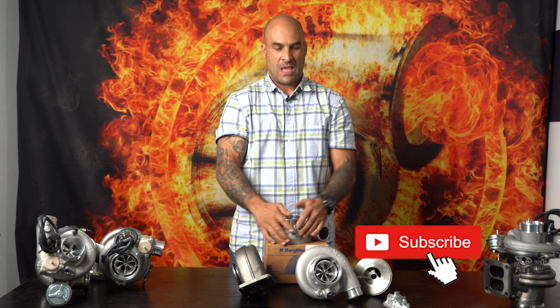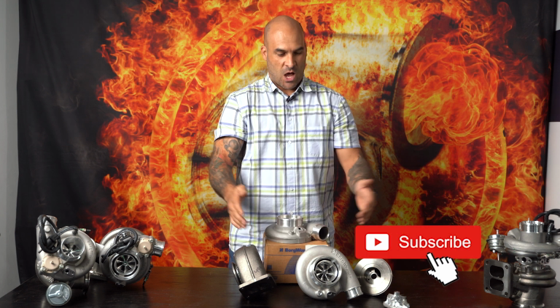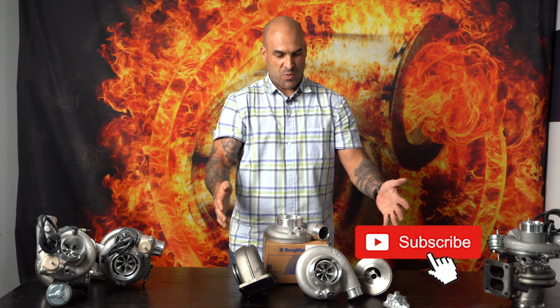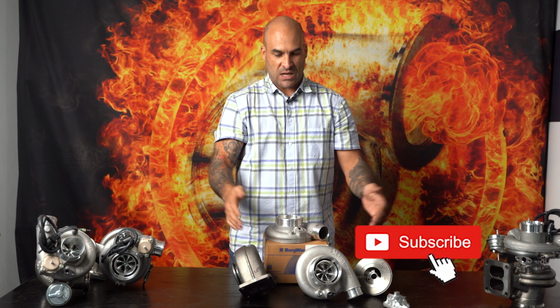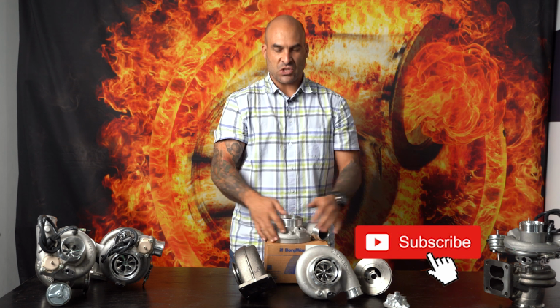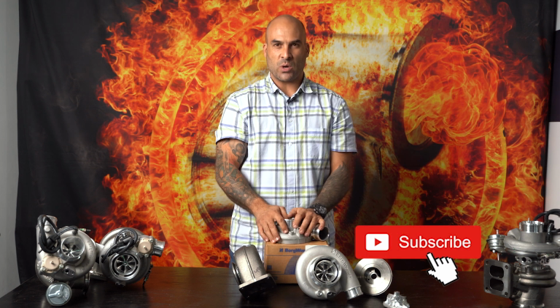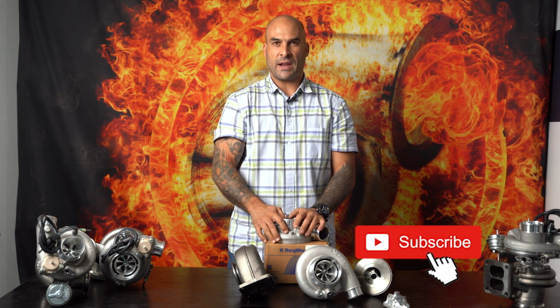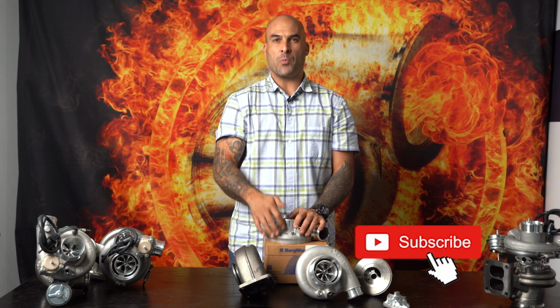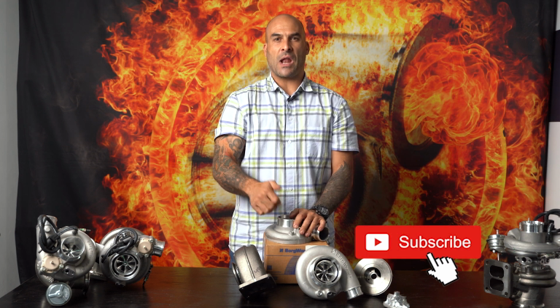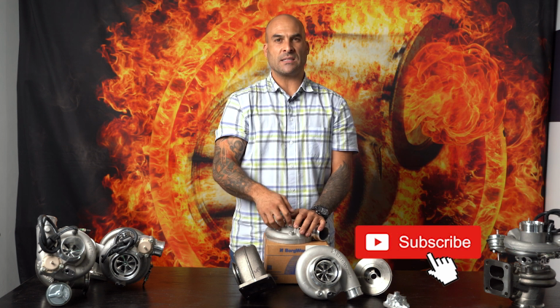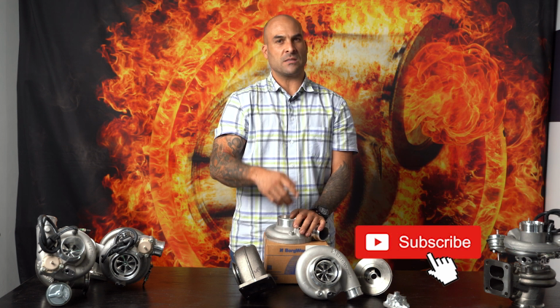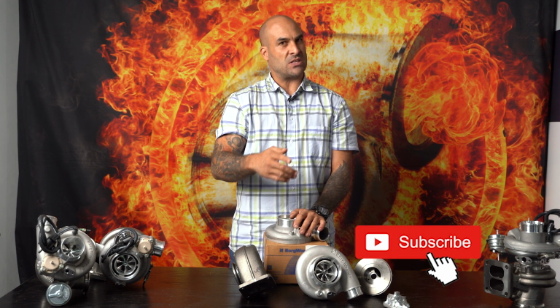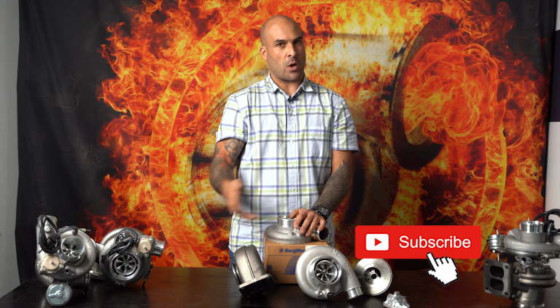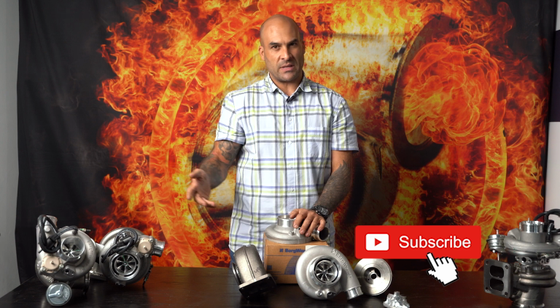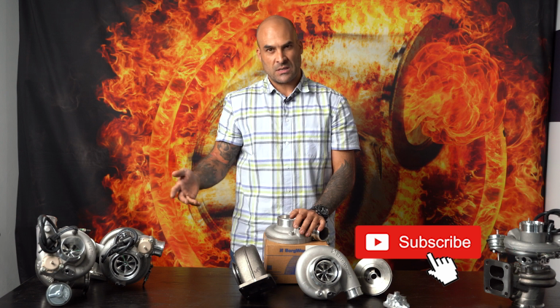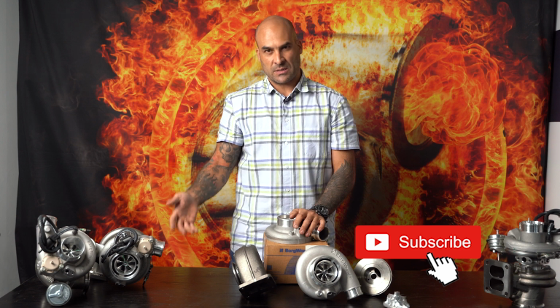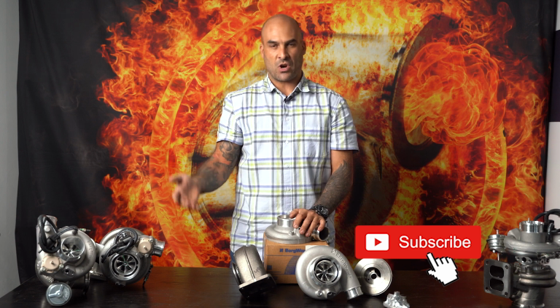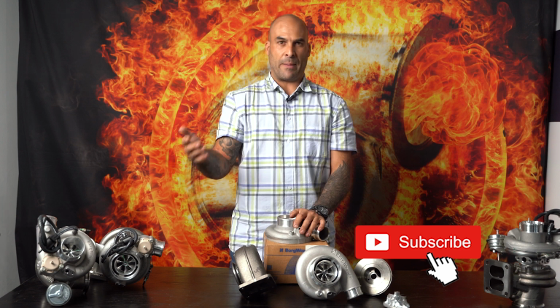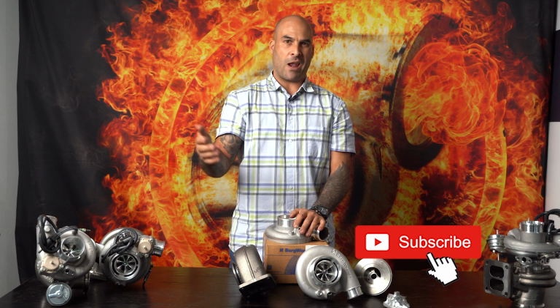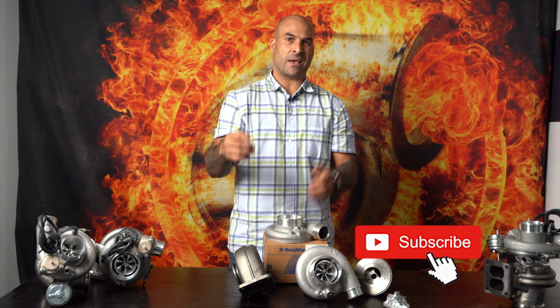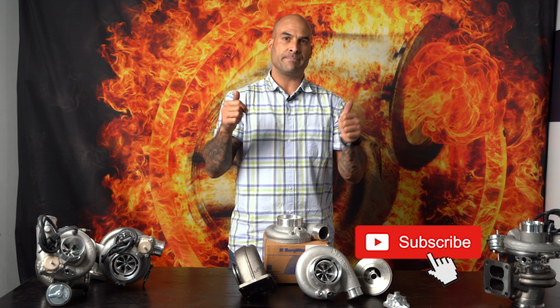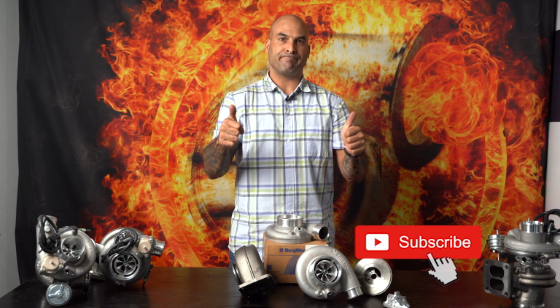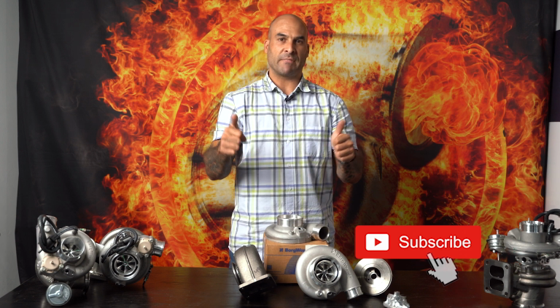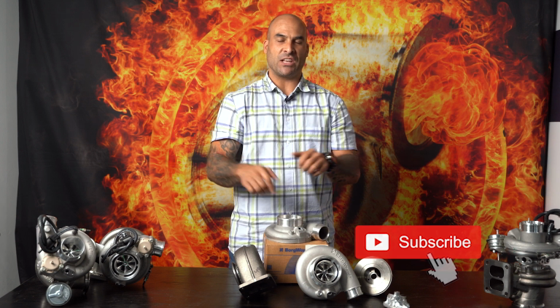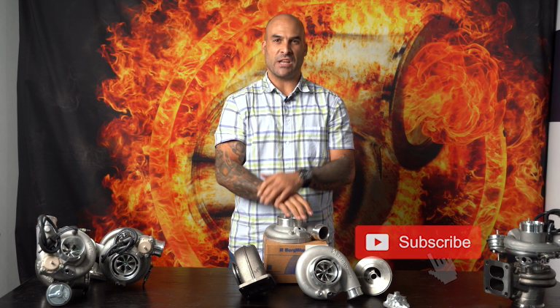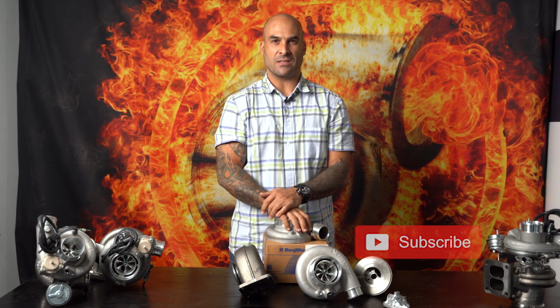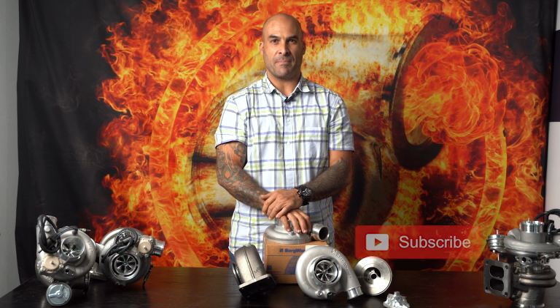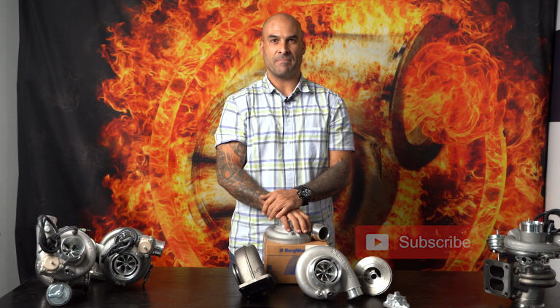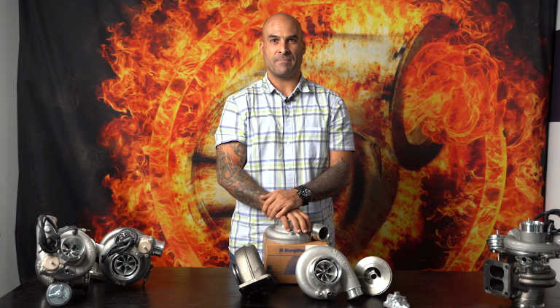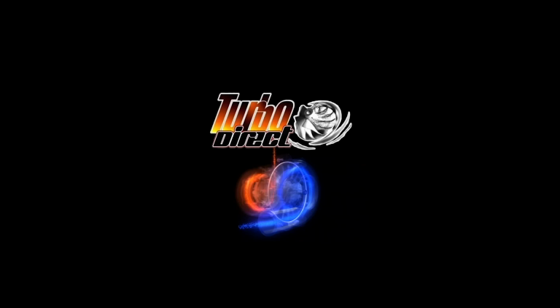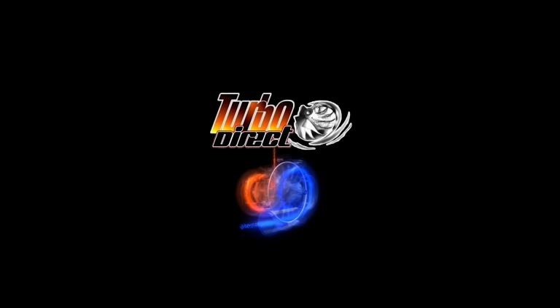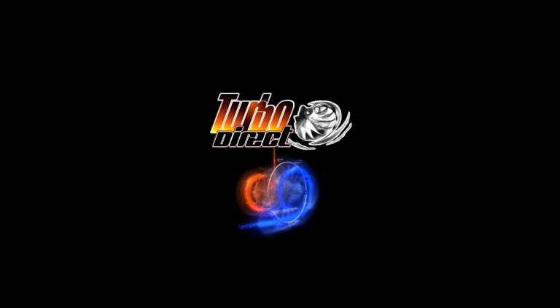I hope you guys enjoyed that and learned something today about the S200SXE. Please comment, subscribe, like. Catch you next time. Bye.